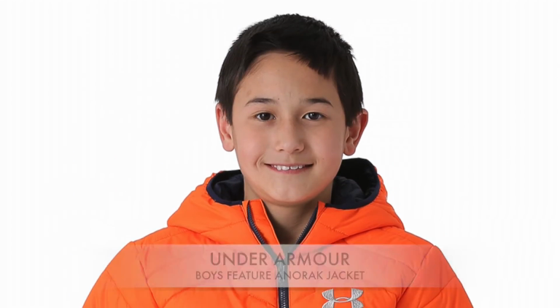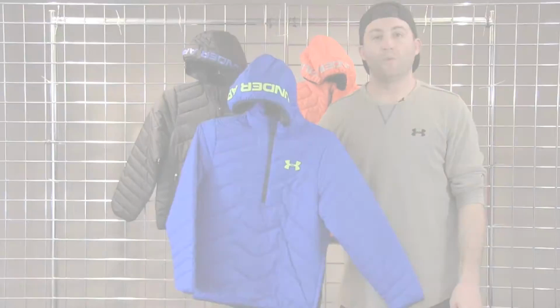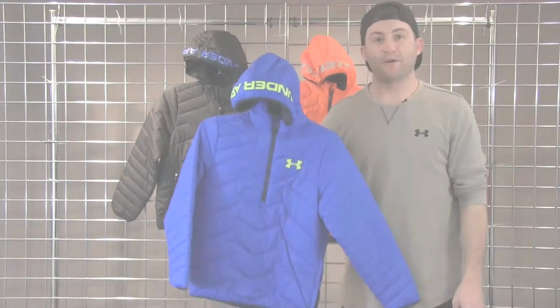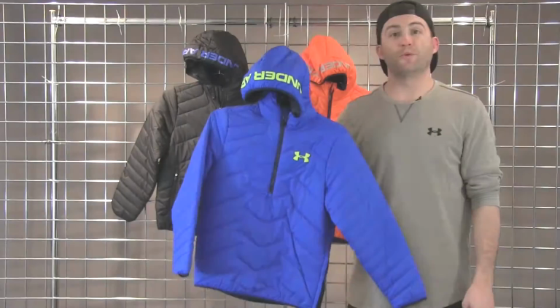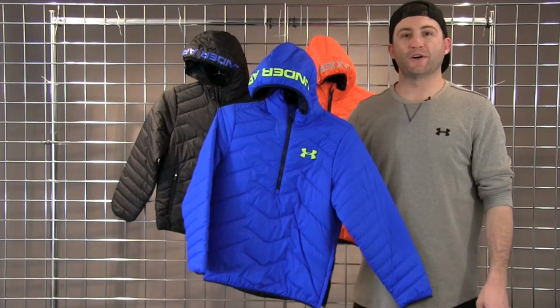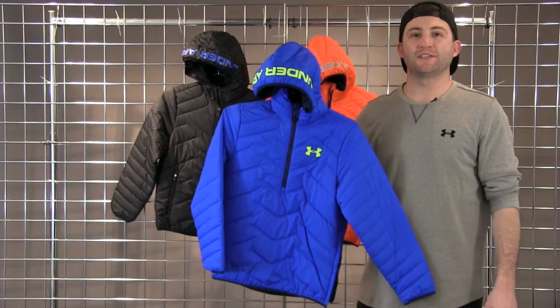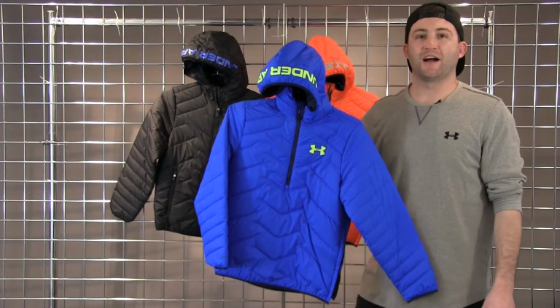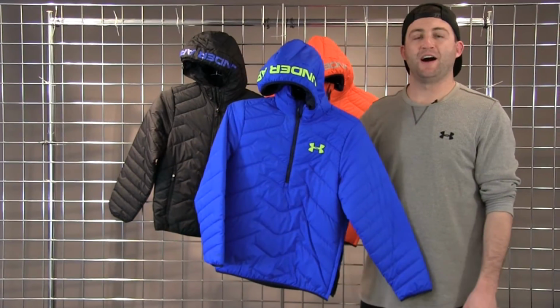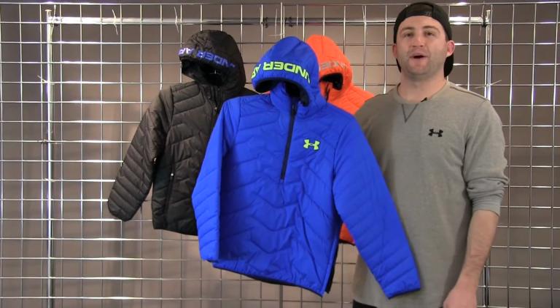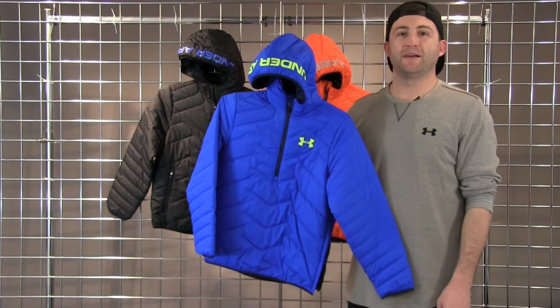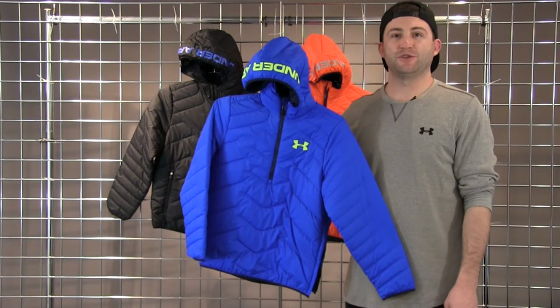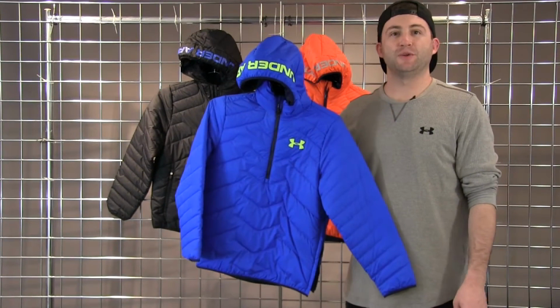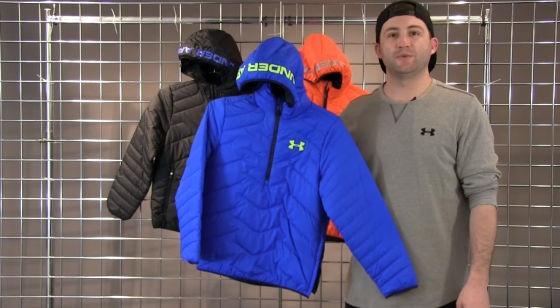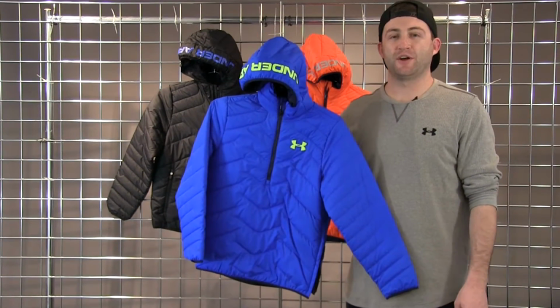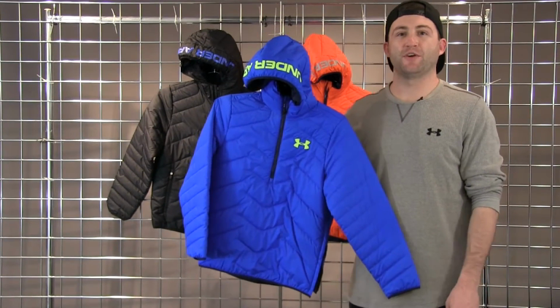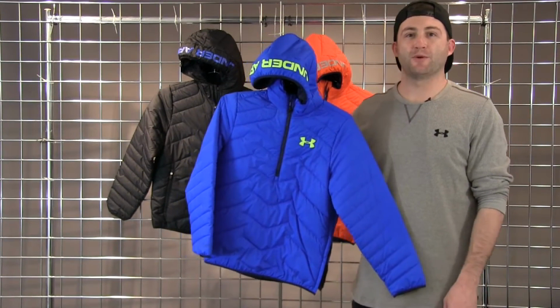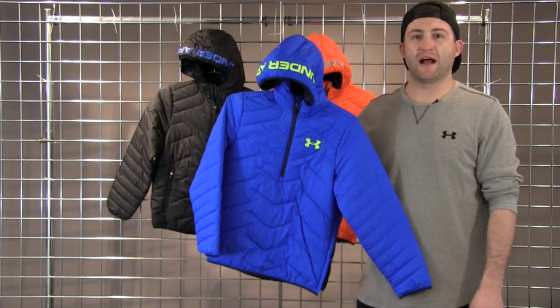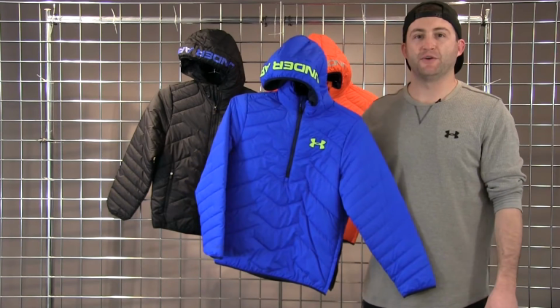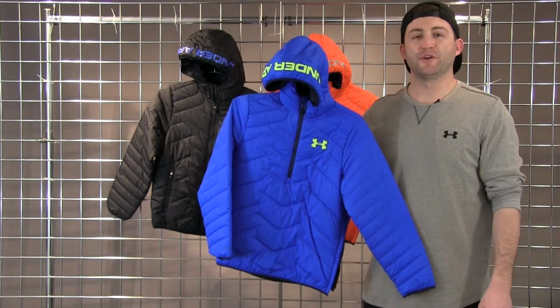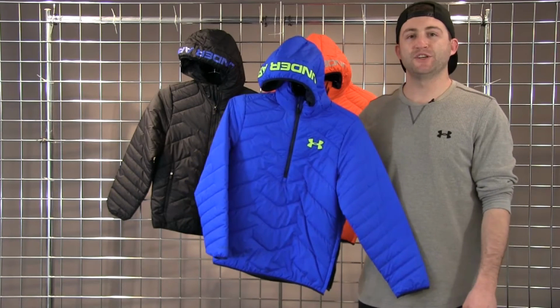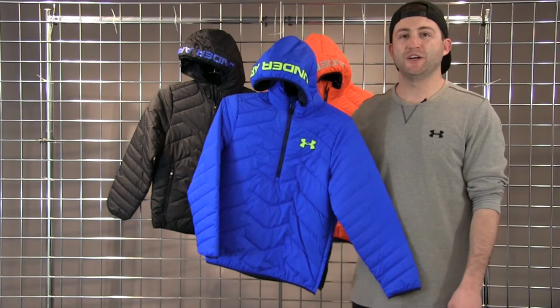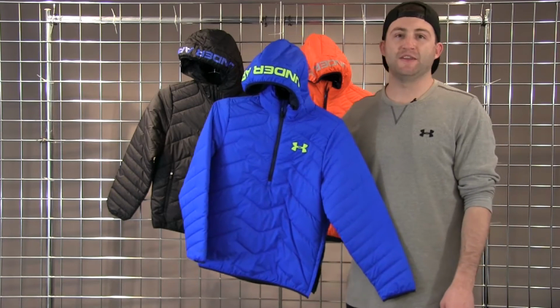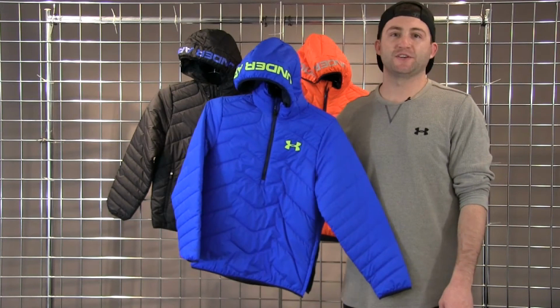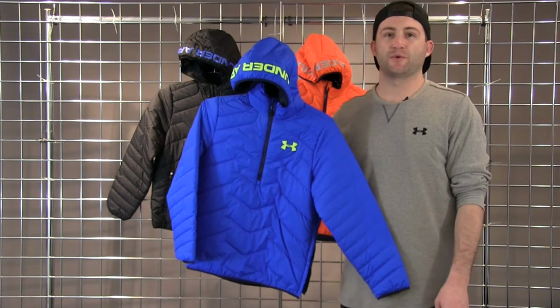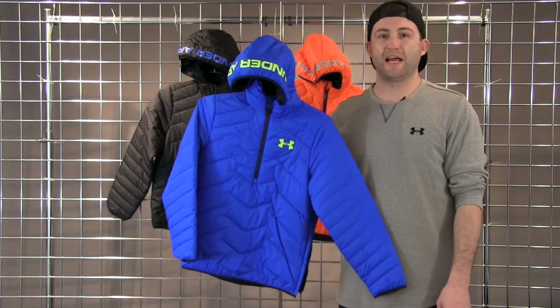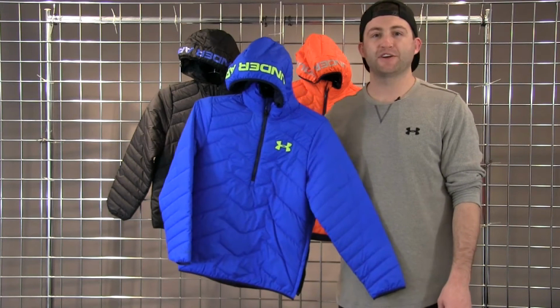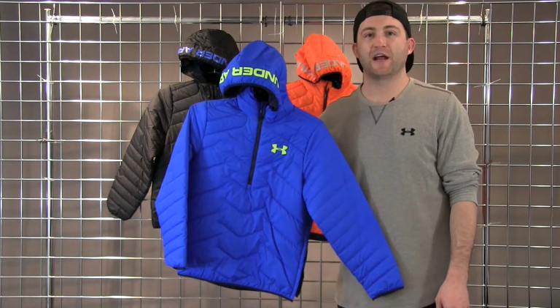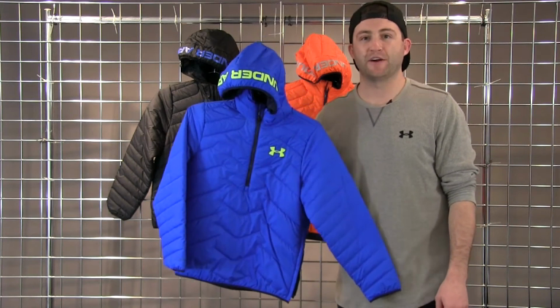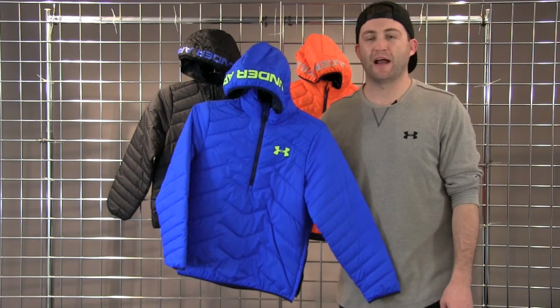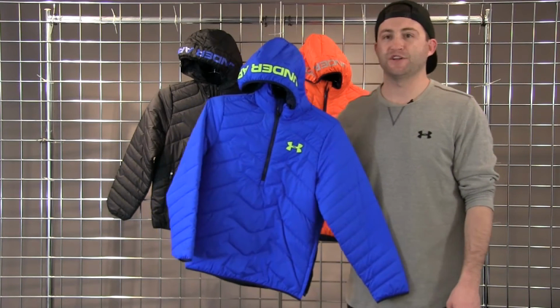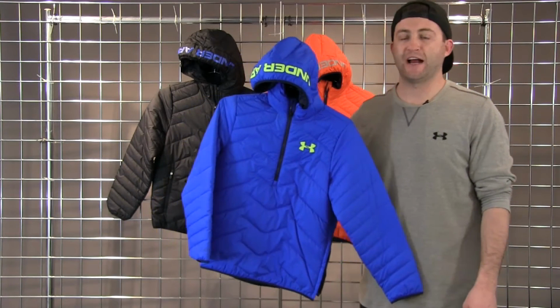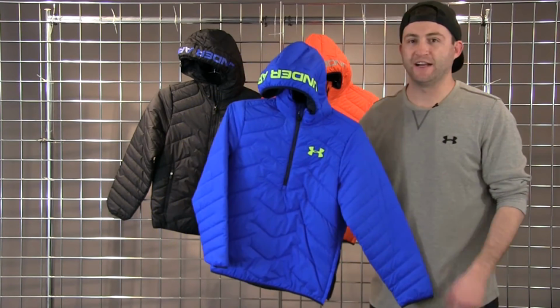Welcome to WinterKids.com. My name is Julian with Under Armour's Outdoor Division and this is our Reactor Anorak Jacket.